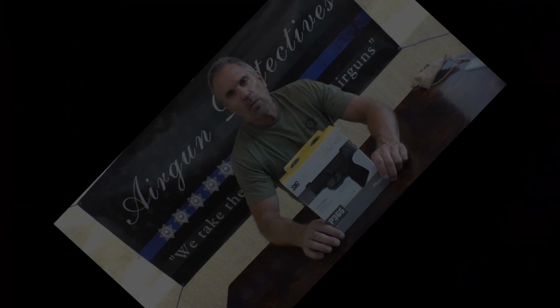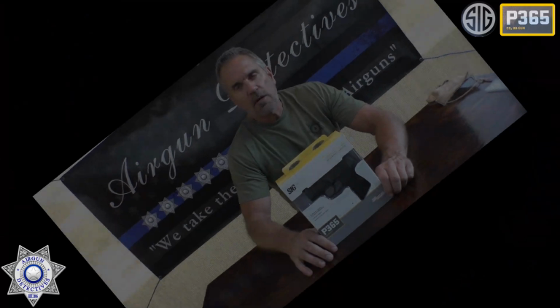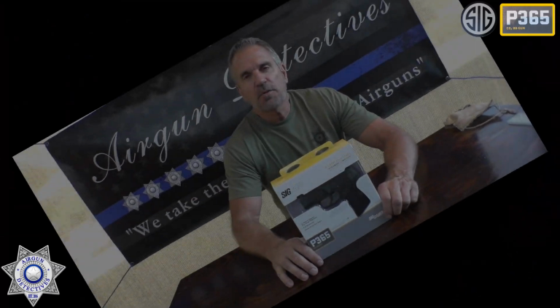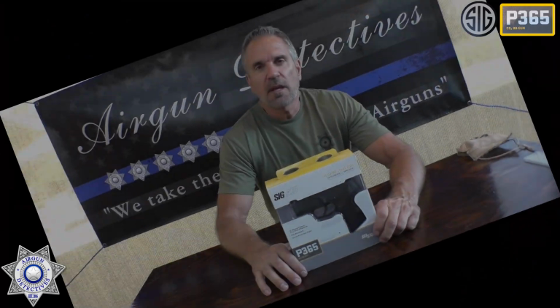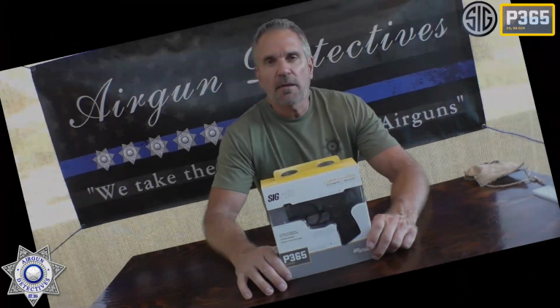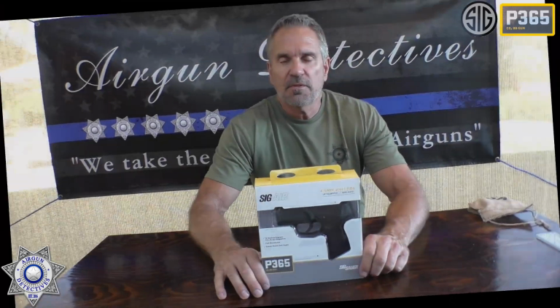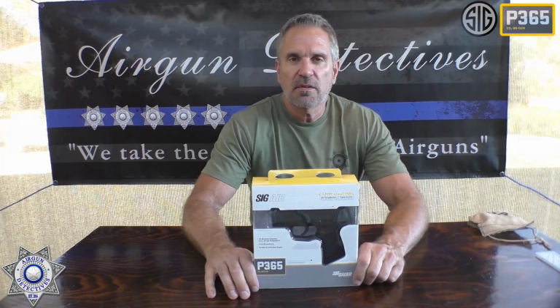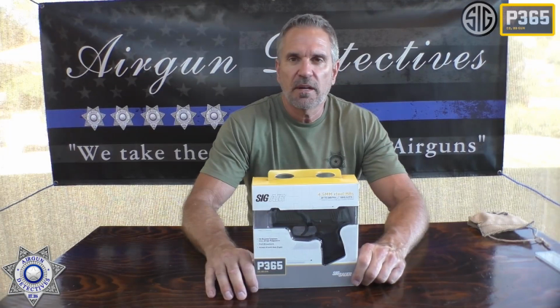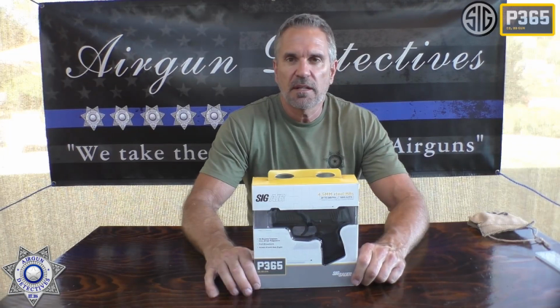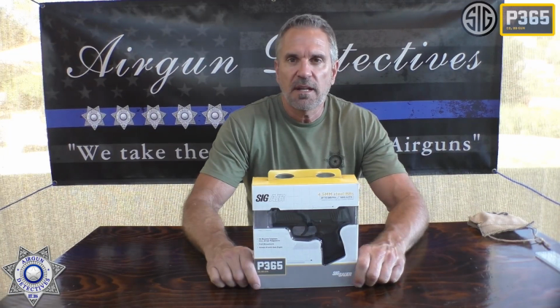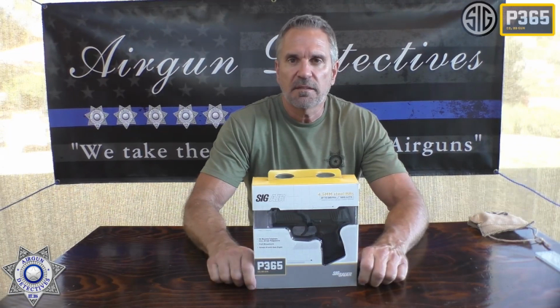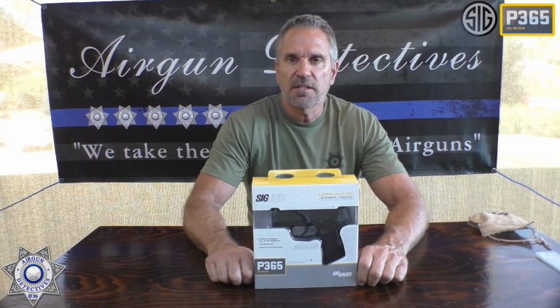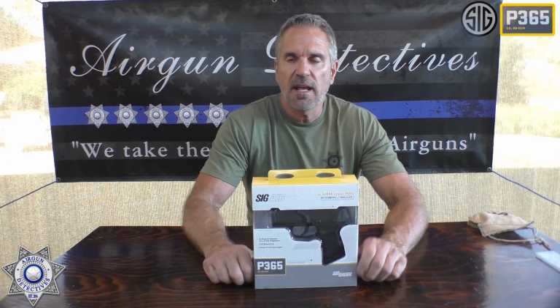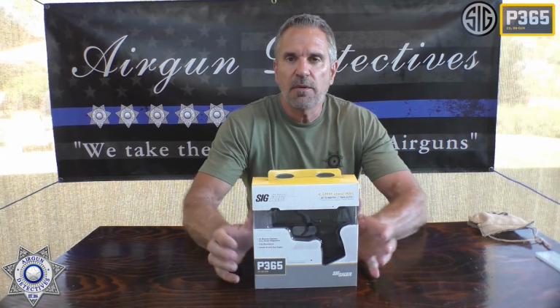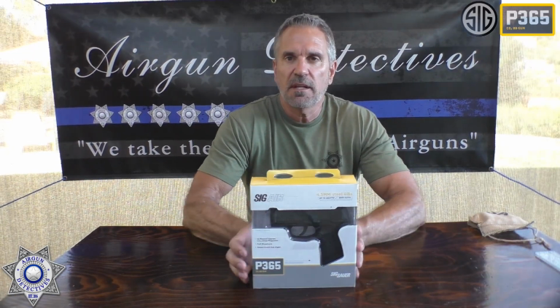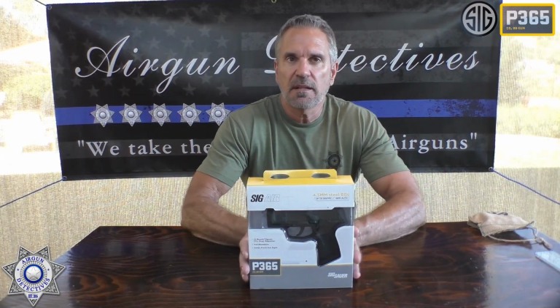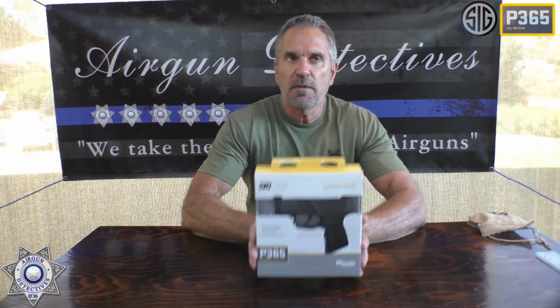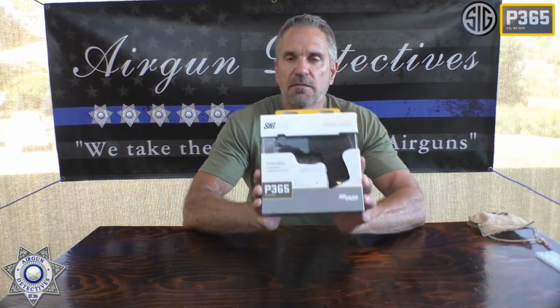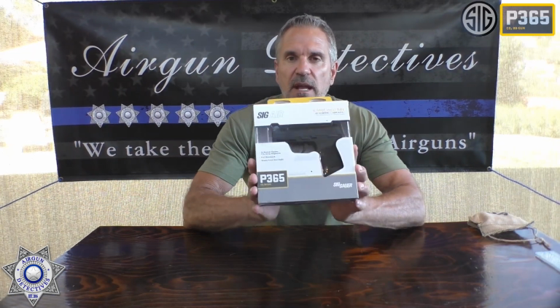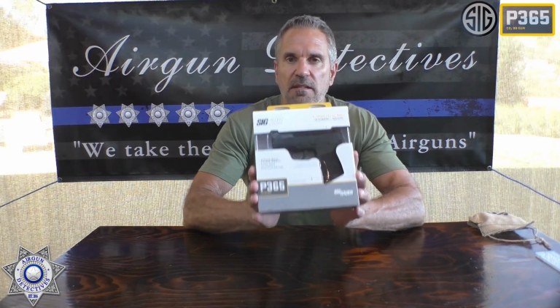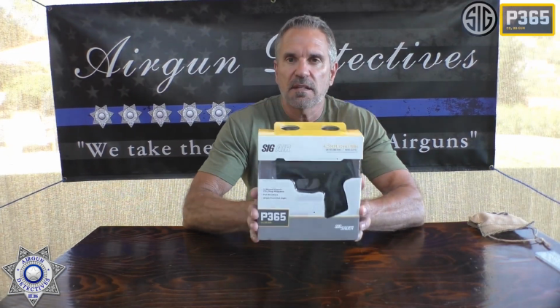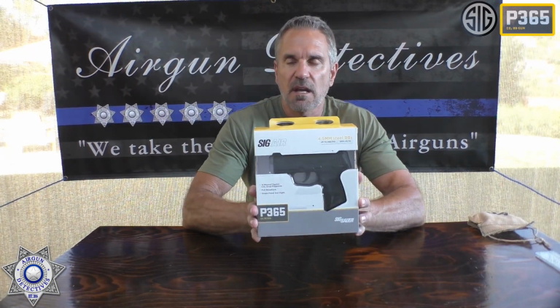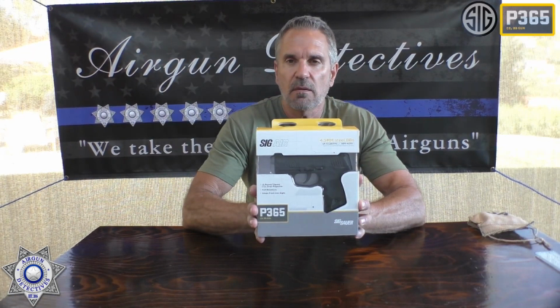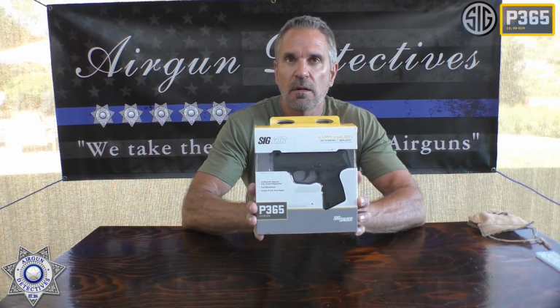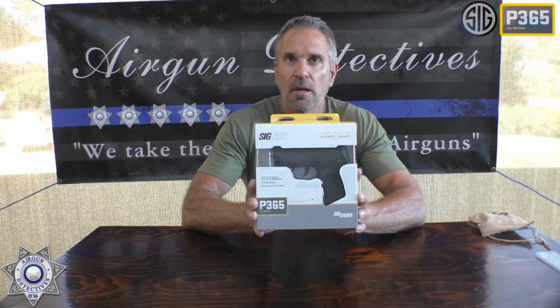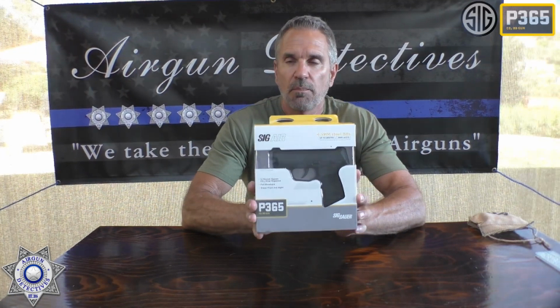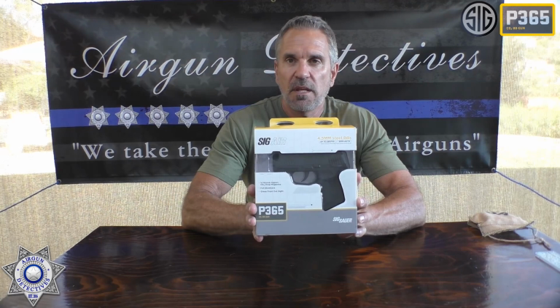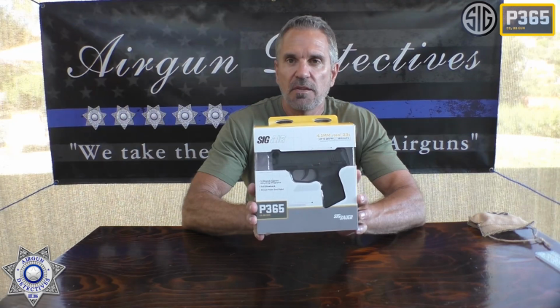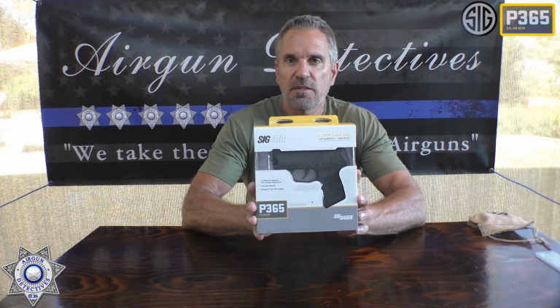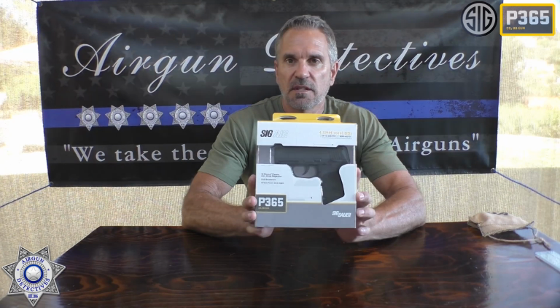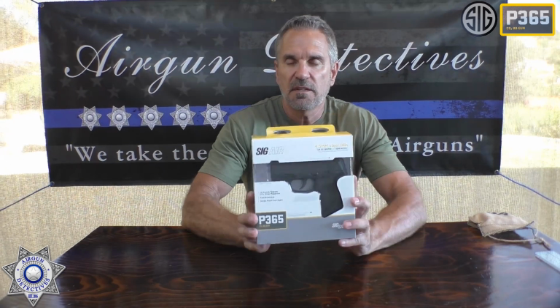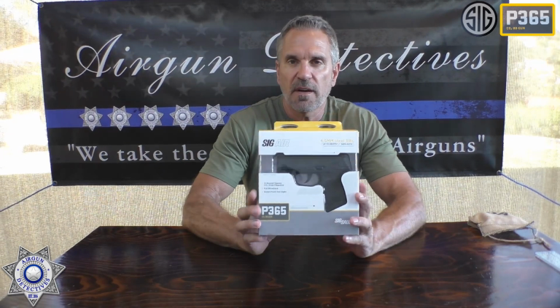Welcome to another episode of Airgun Detectives. Today we get to take the mystery out of the Sig Sauer P365.